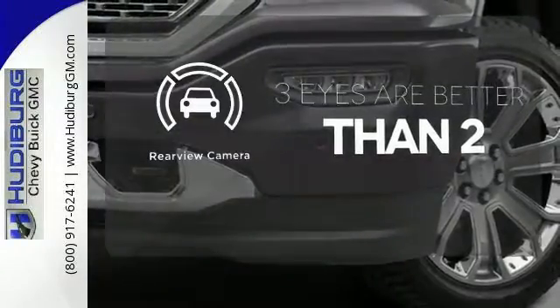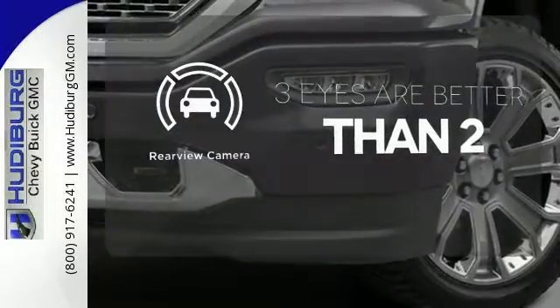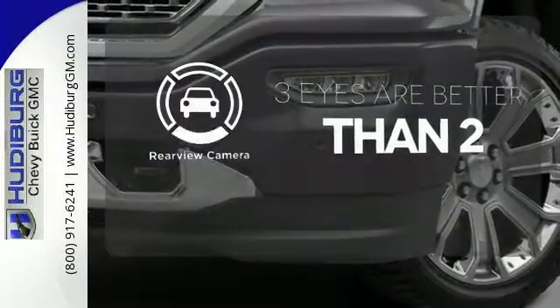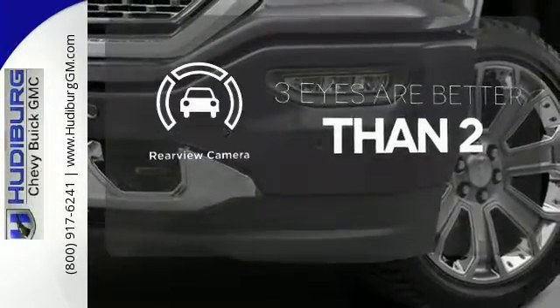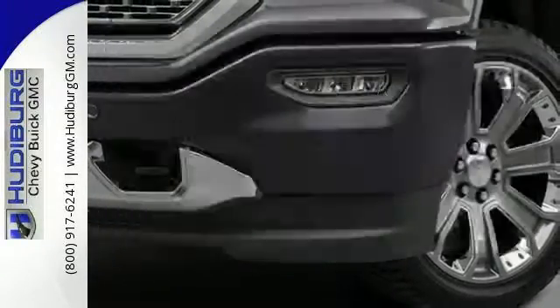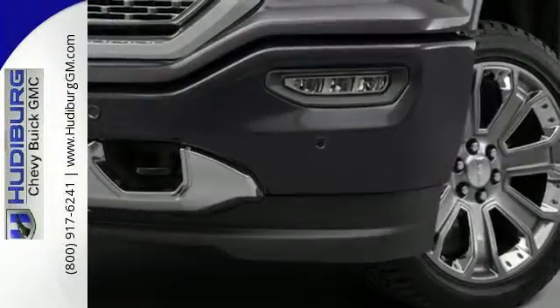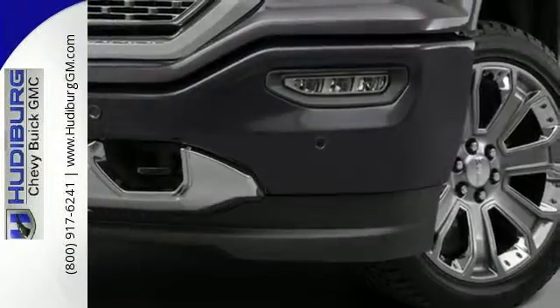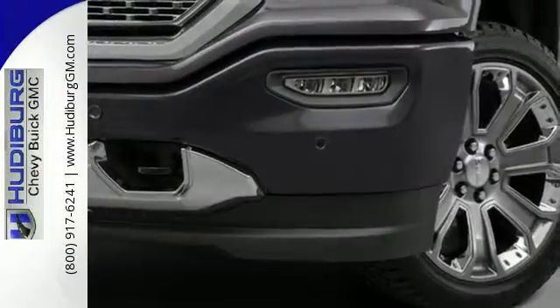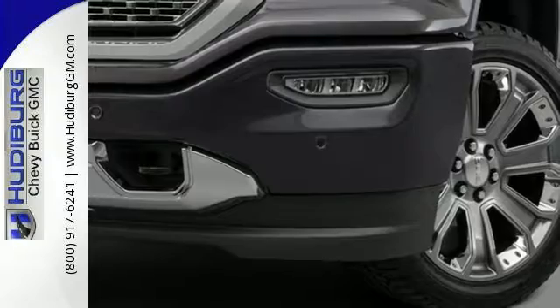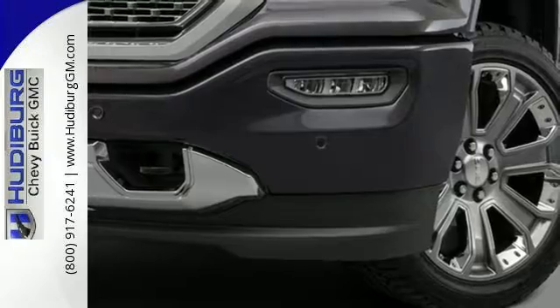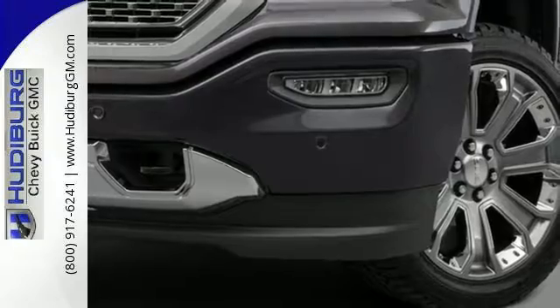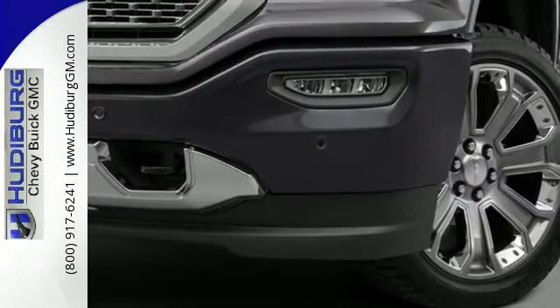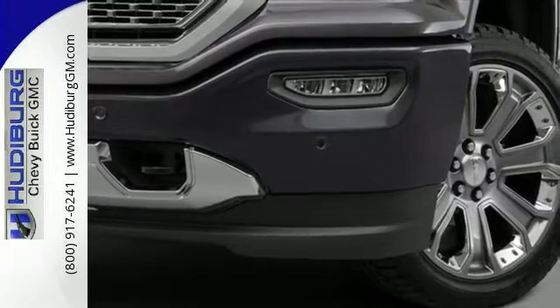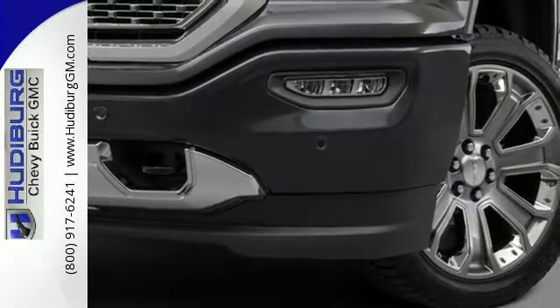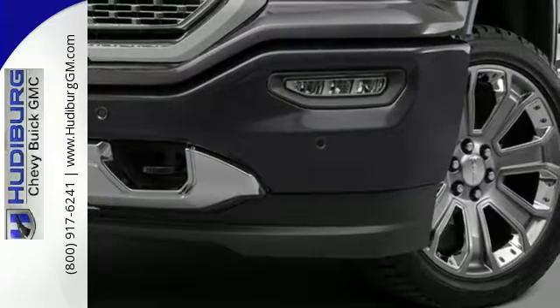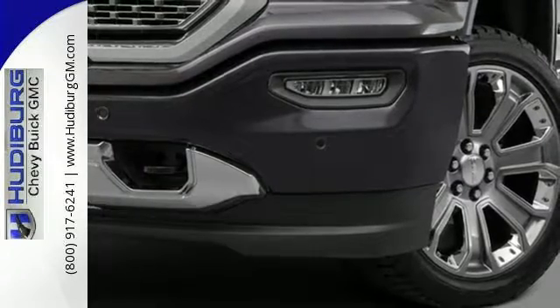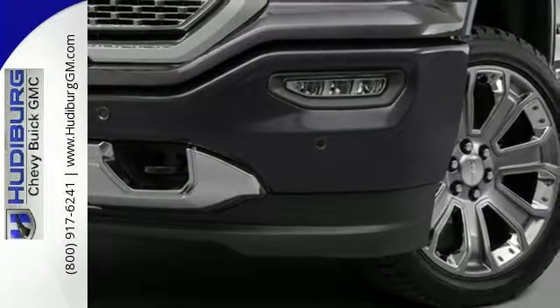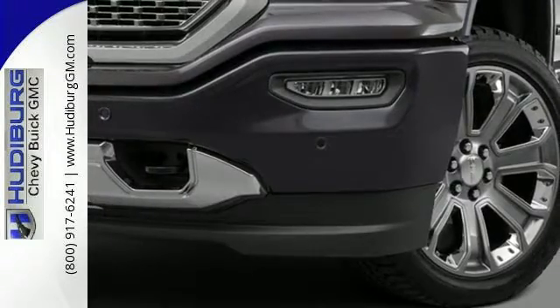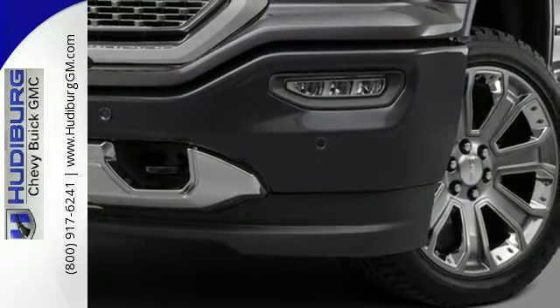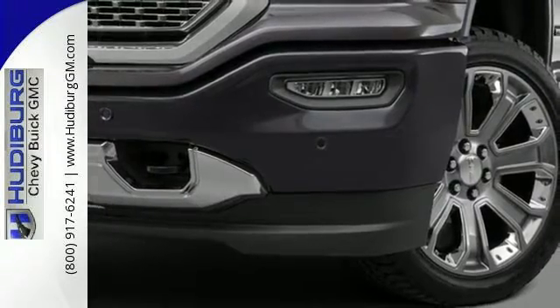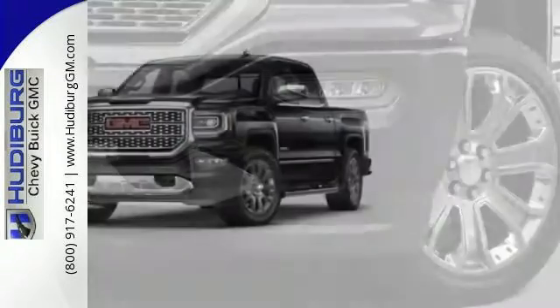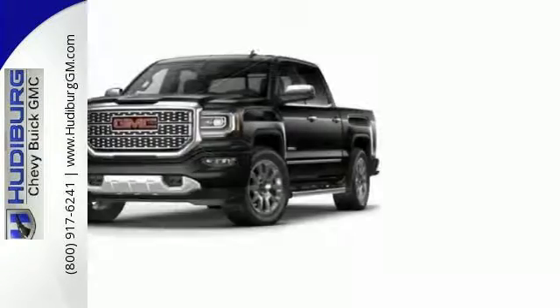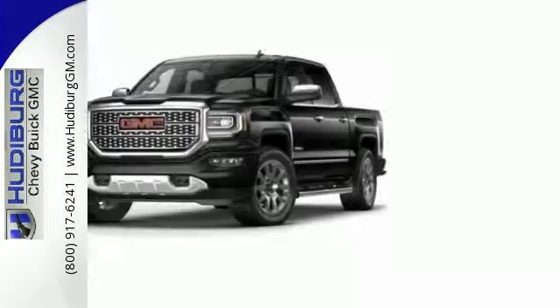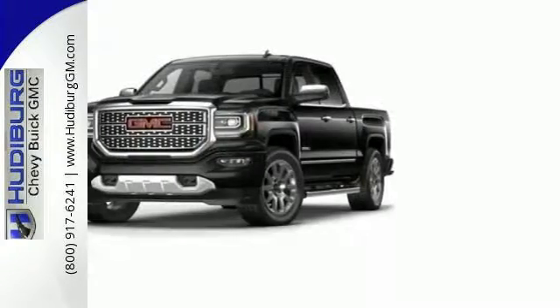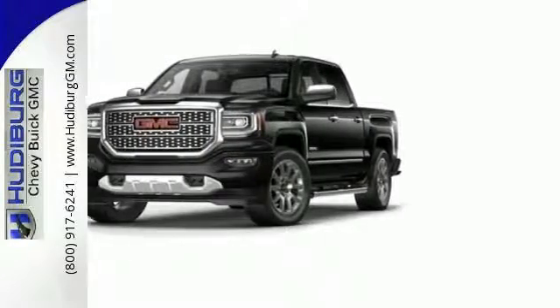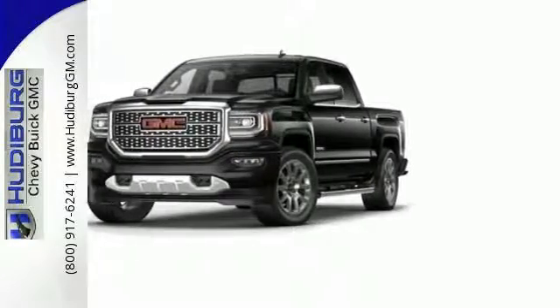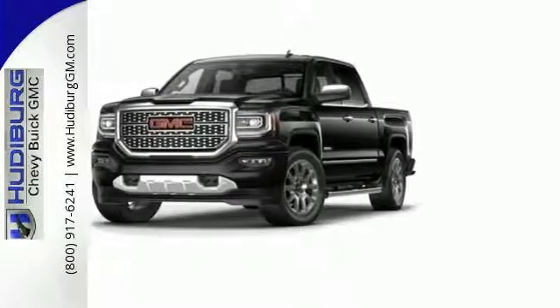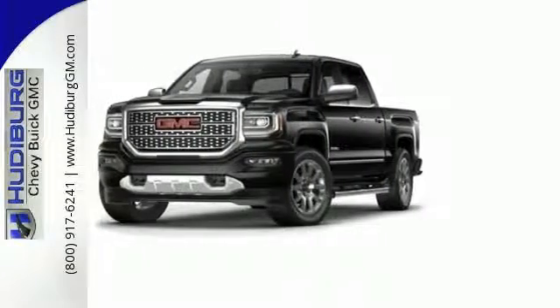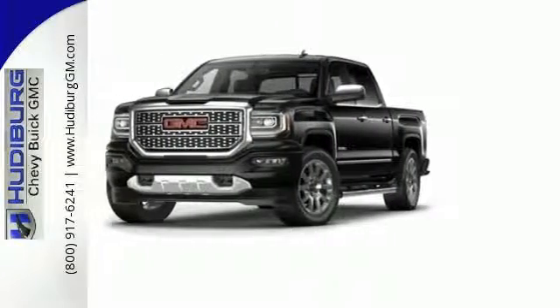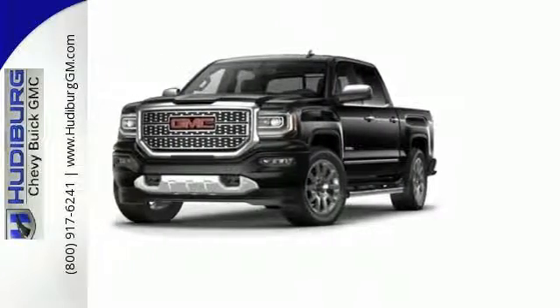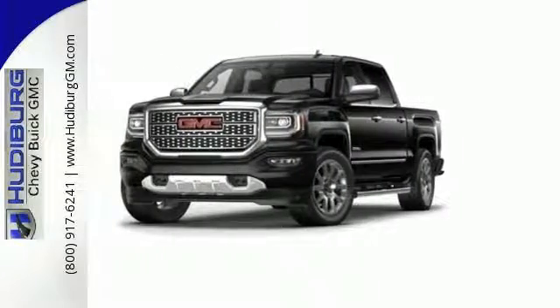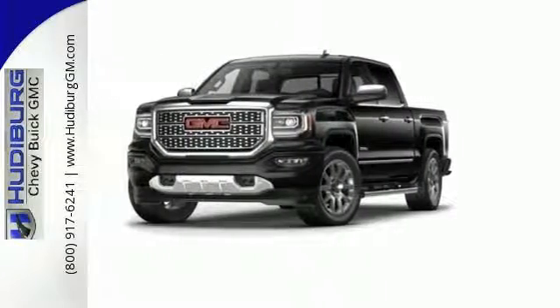Hard work went into this truck, so that you can get hard work out of it. Come in for a test drive.